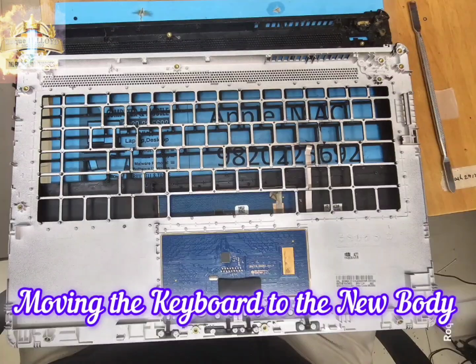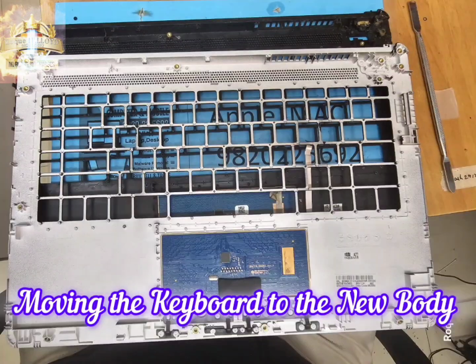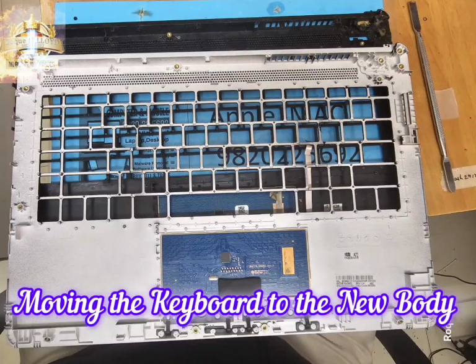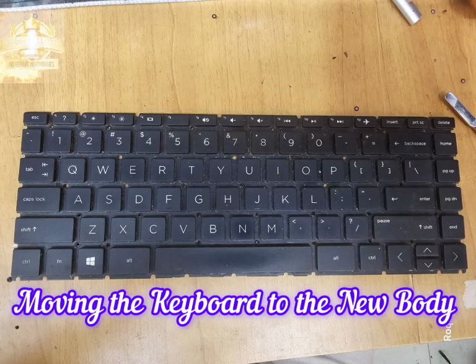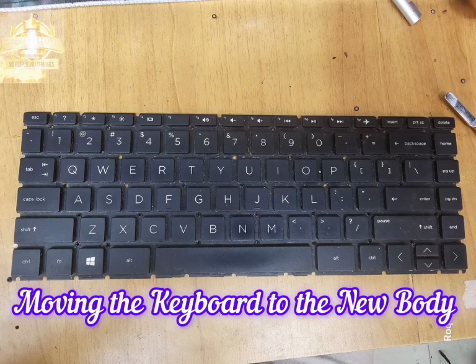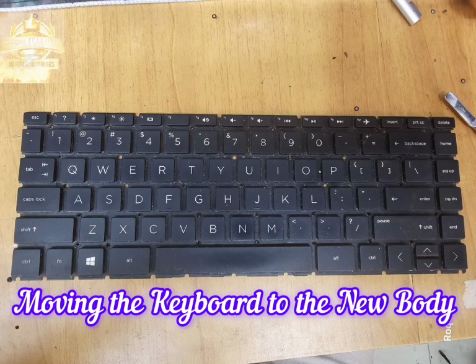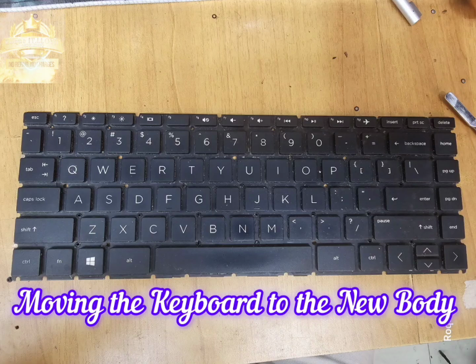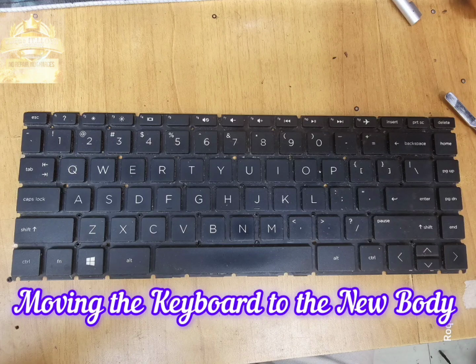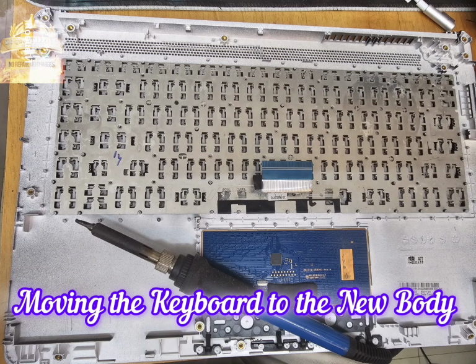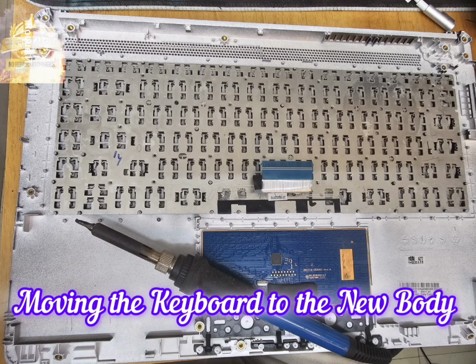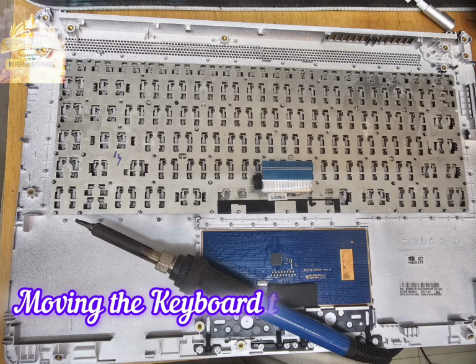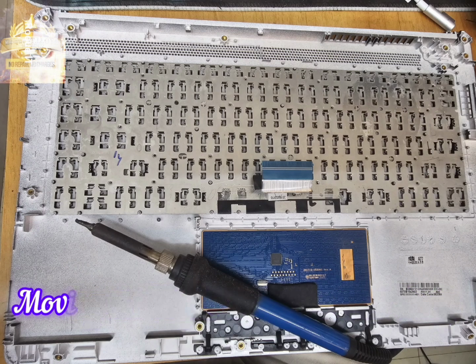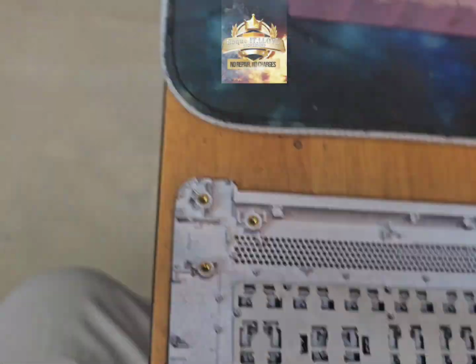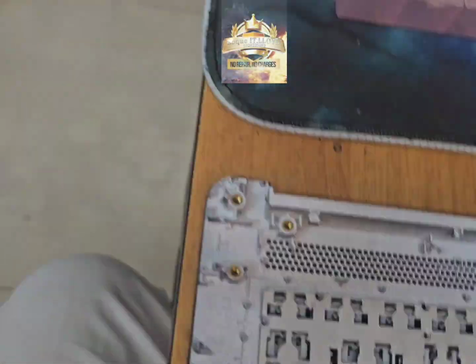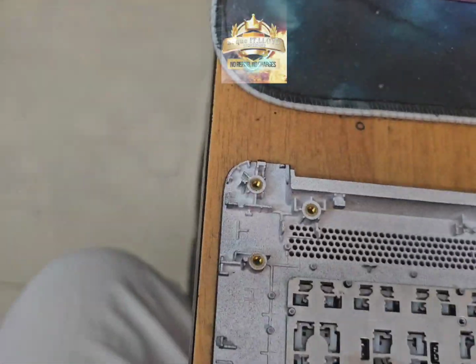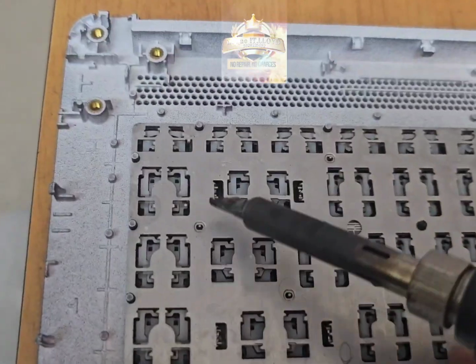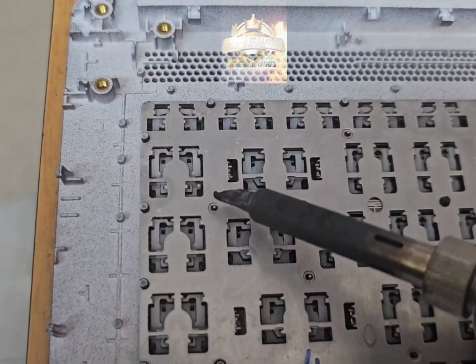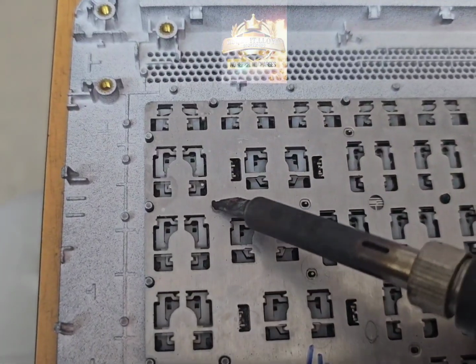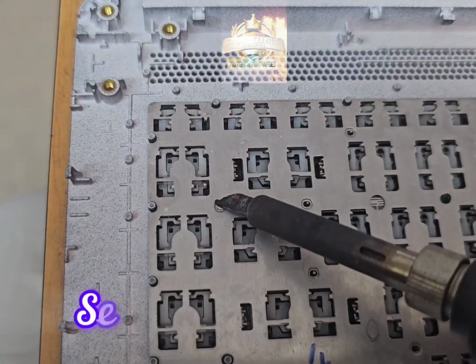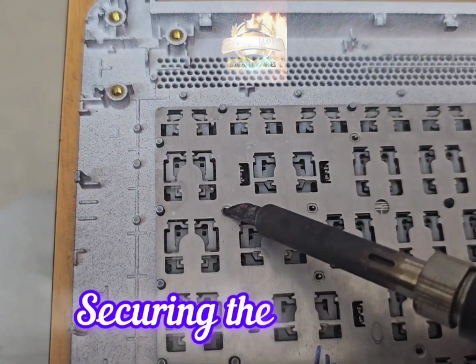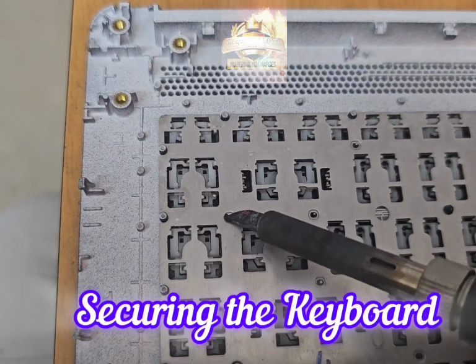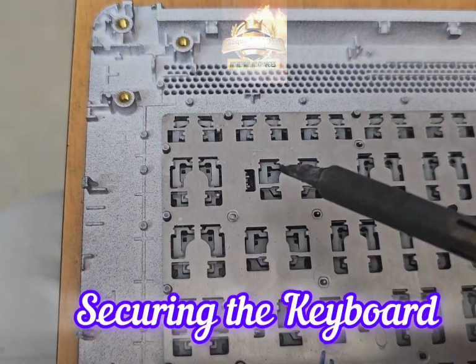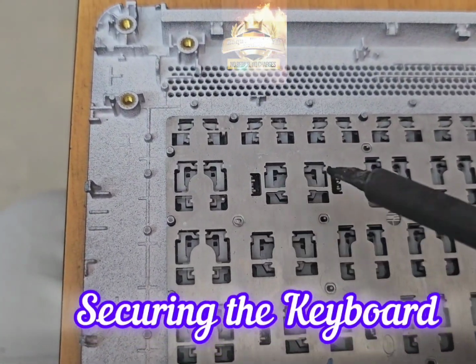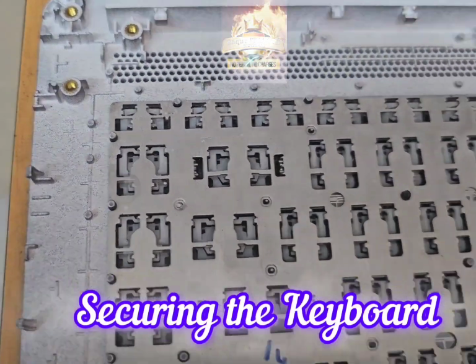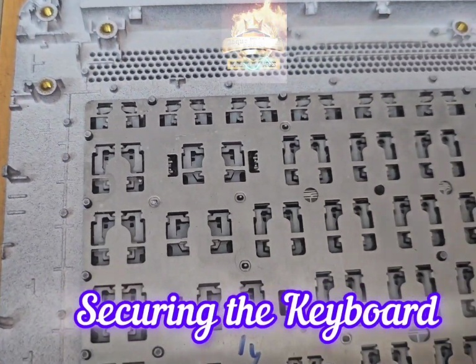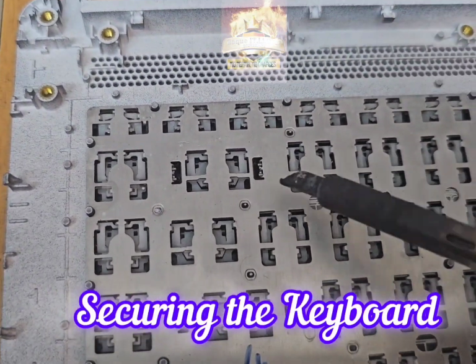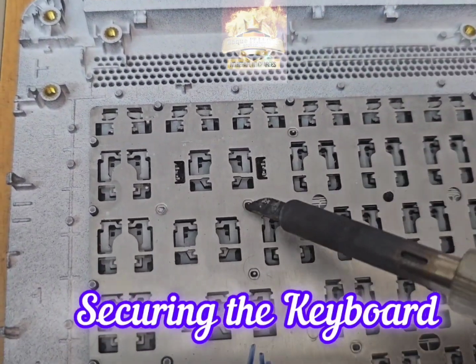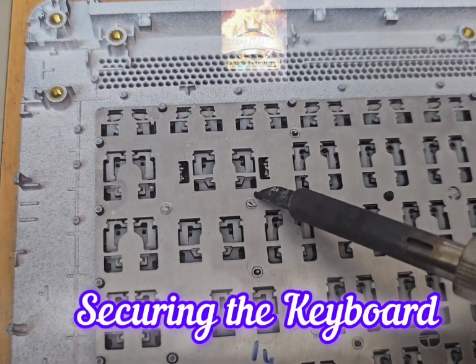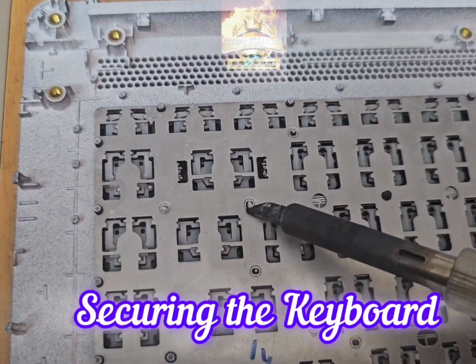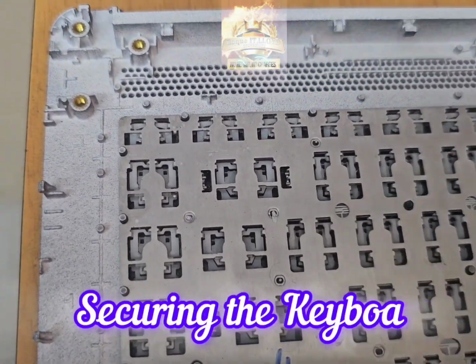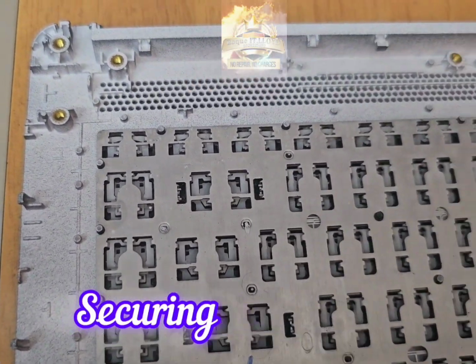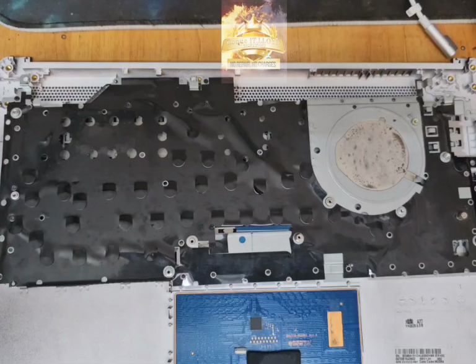it's now time to move everything back into the new body. Here we use a soldering iron to secure the keyboard to the body. We do the same with the keyboard metal shield.